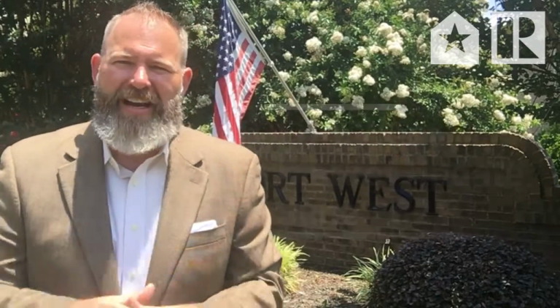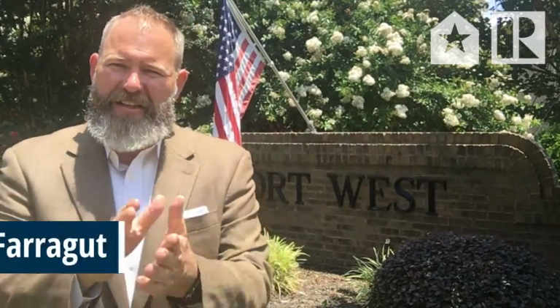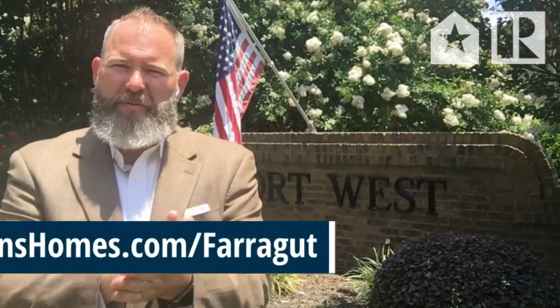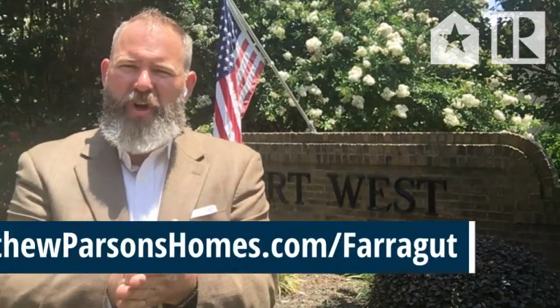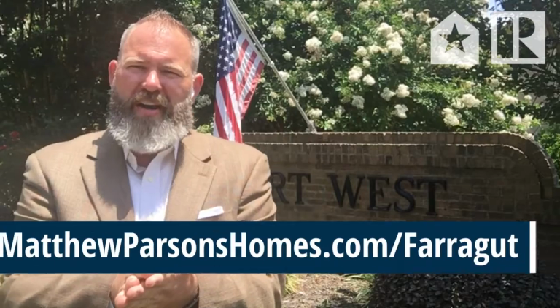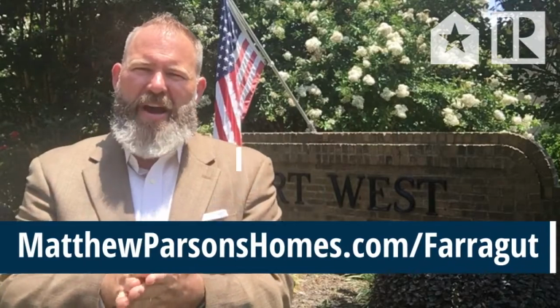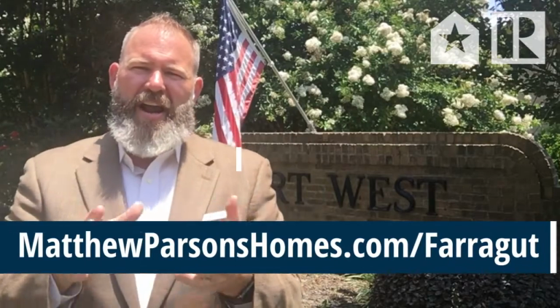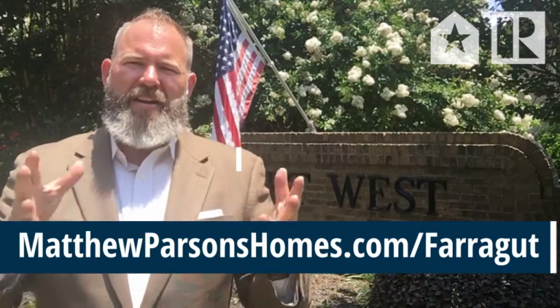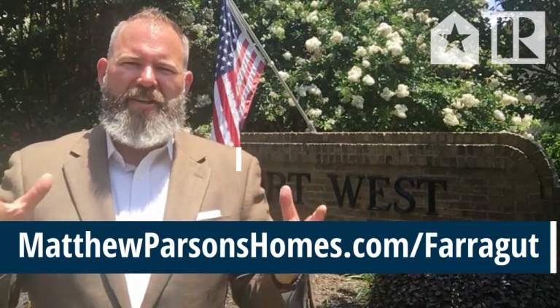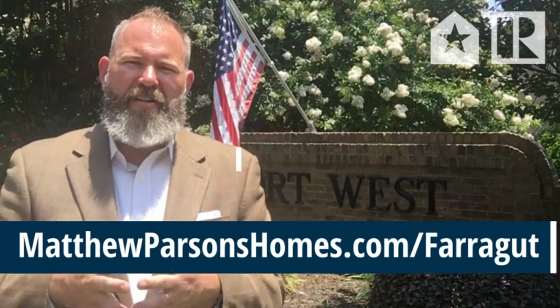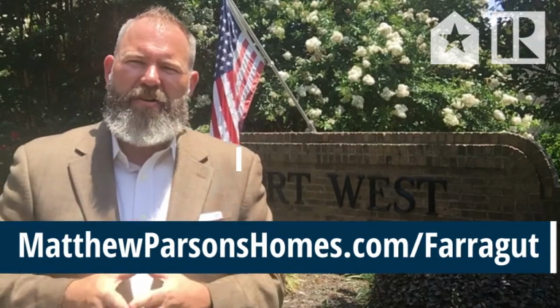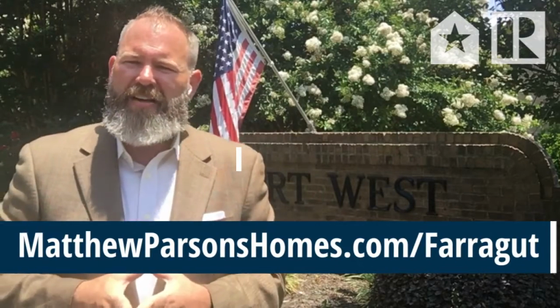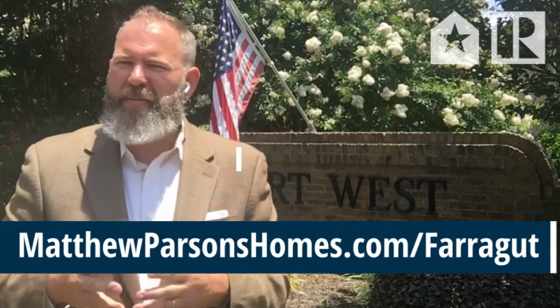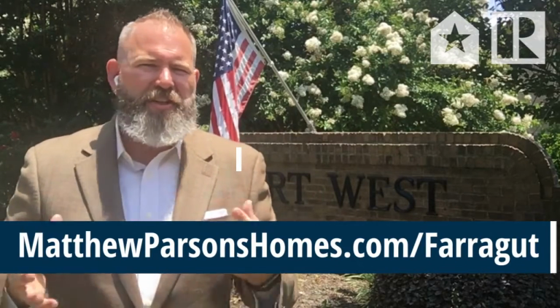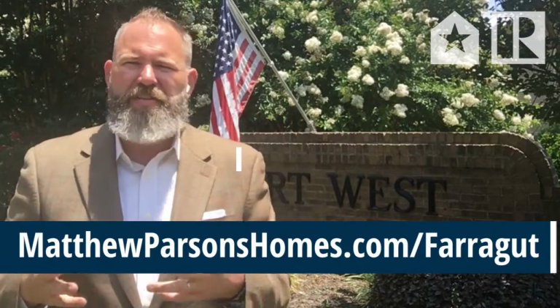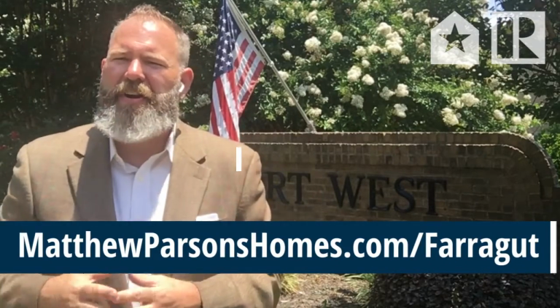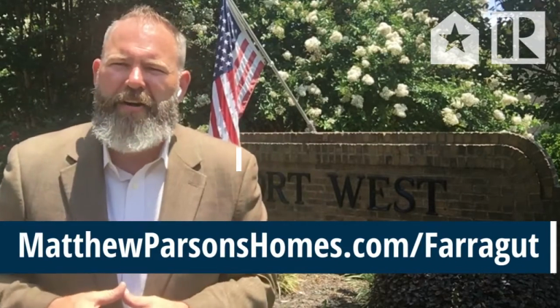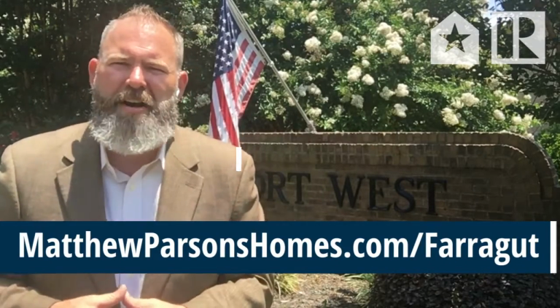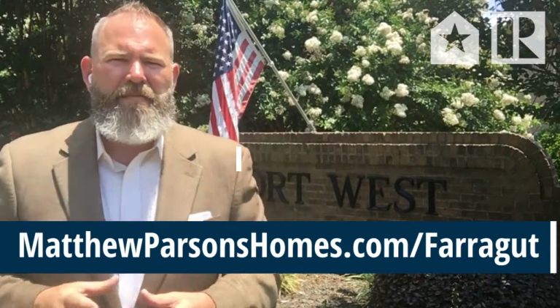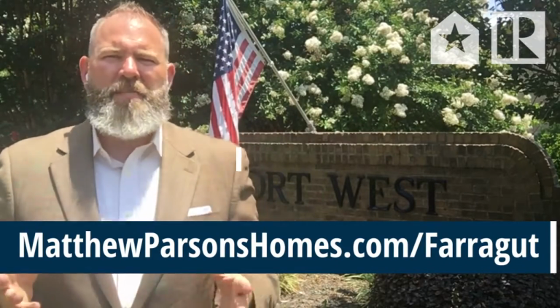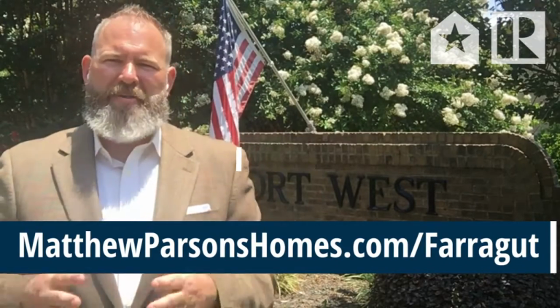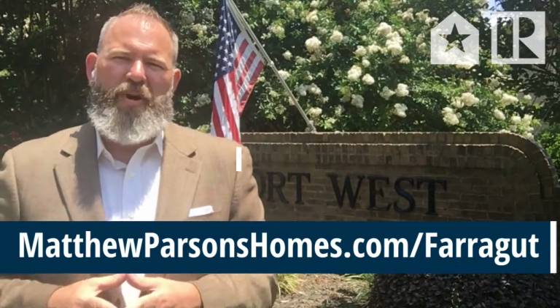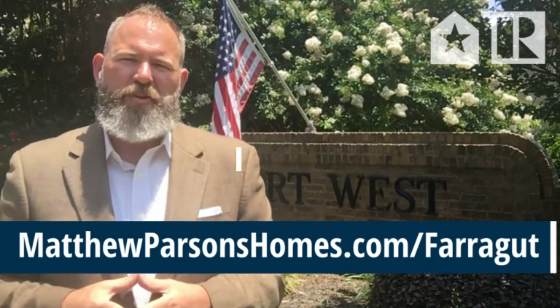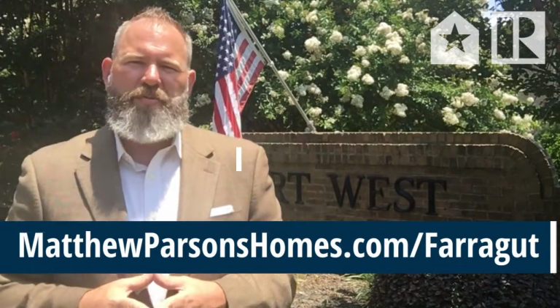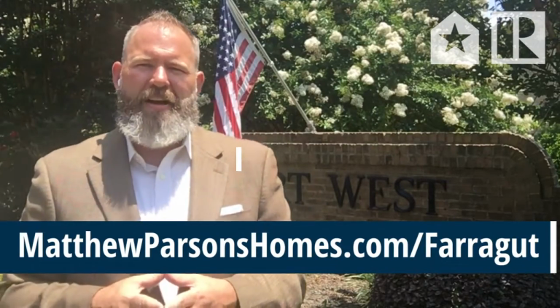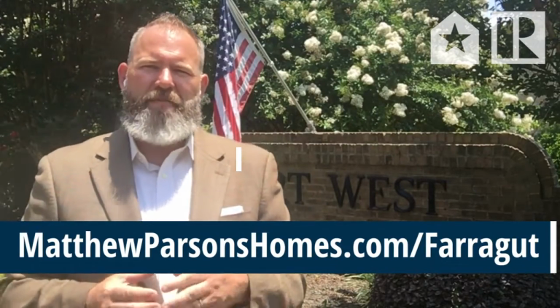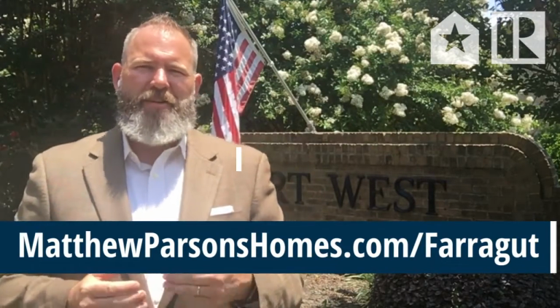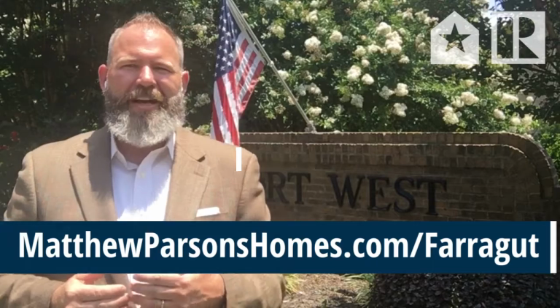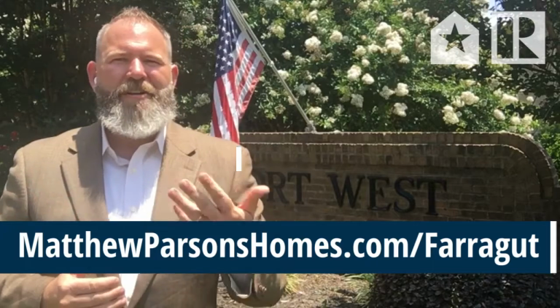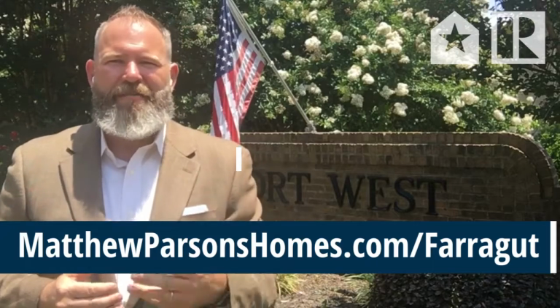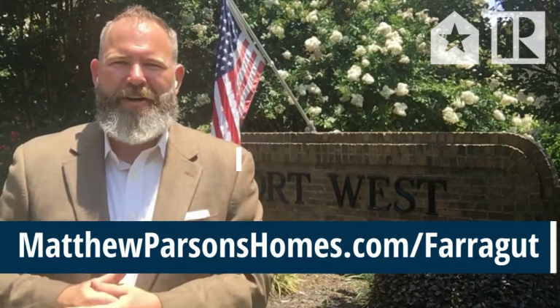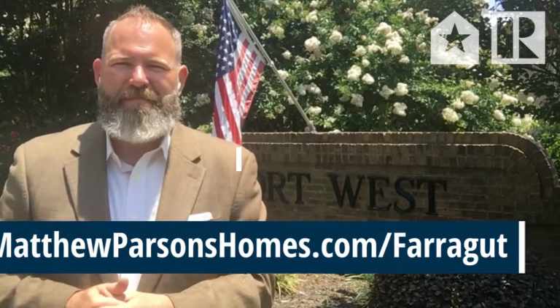This is your Fort West housing market update for June 2021. To see the homes I'm talking about and the other subdivisions in the Farragut area, visit MatthewParsonsHomes.com/Farragut.